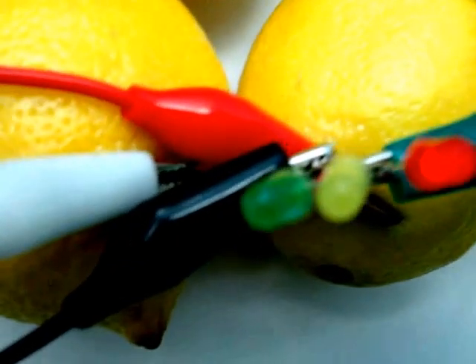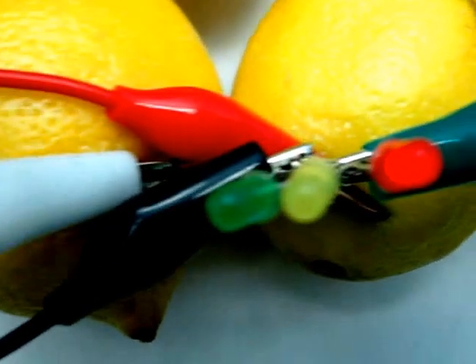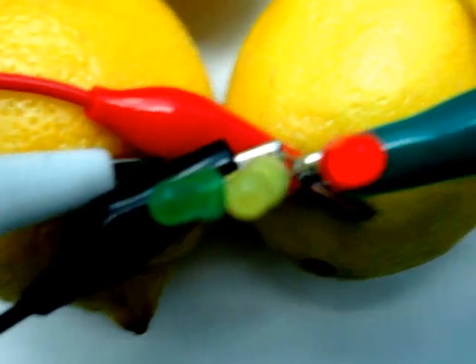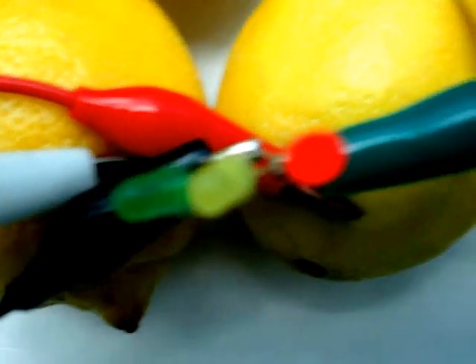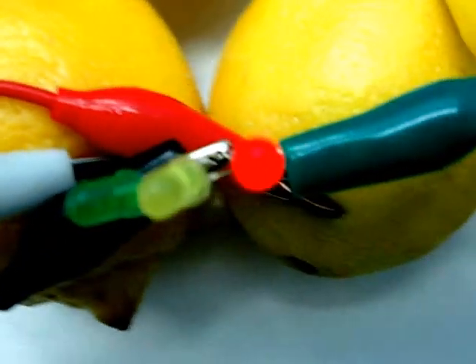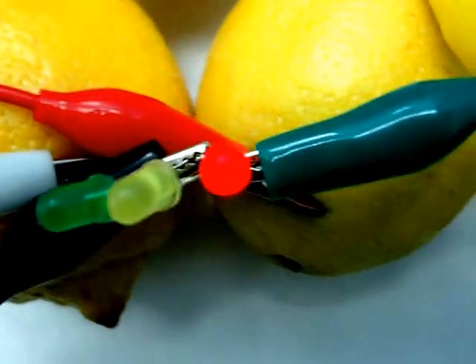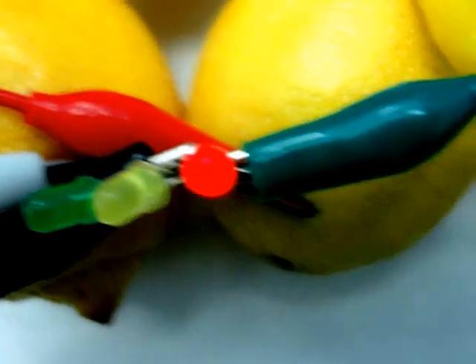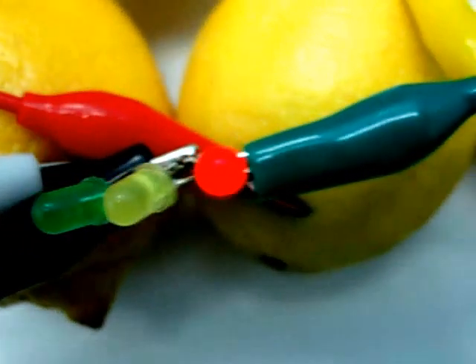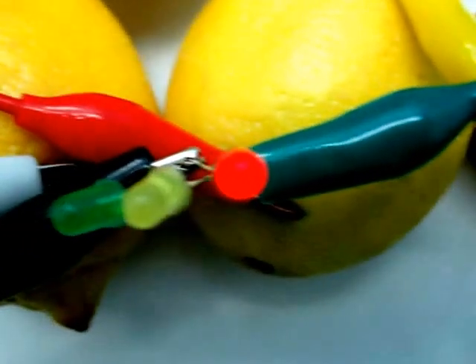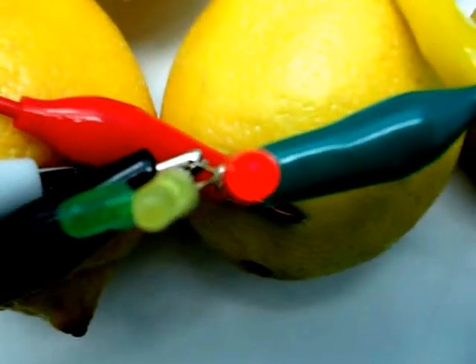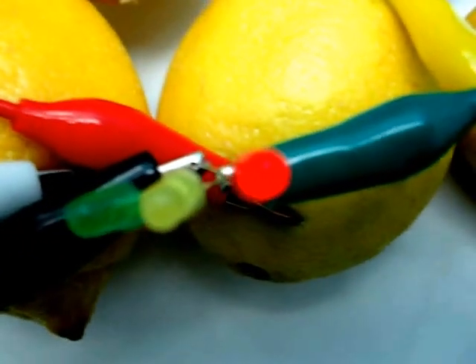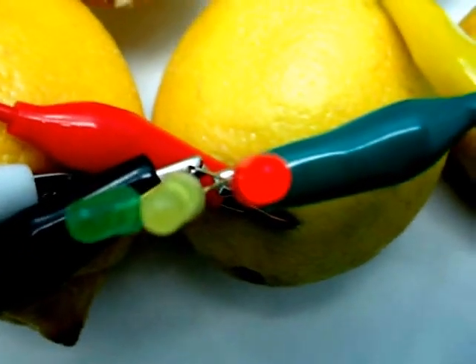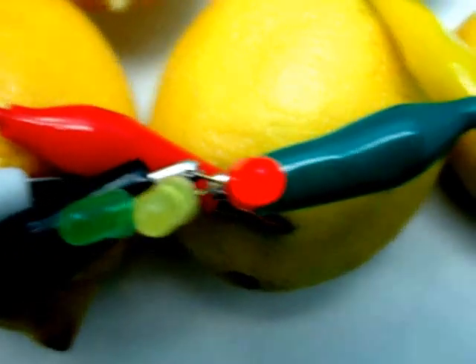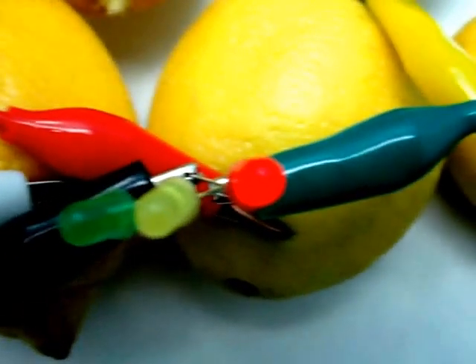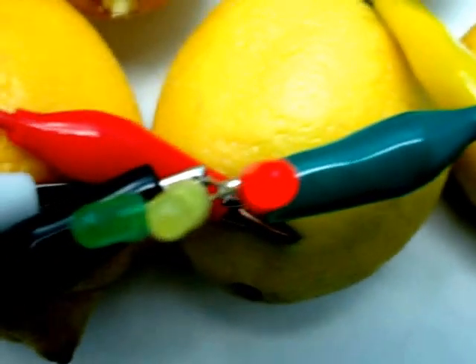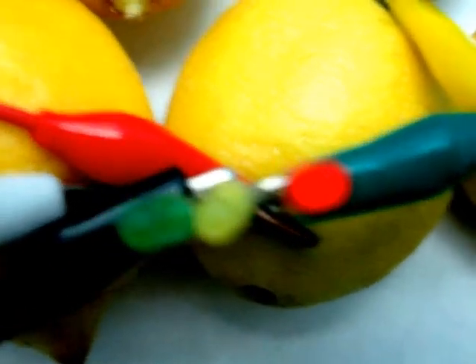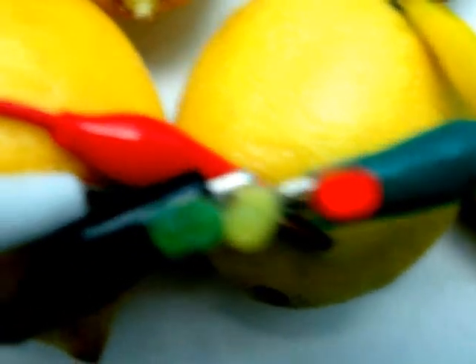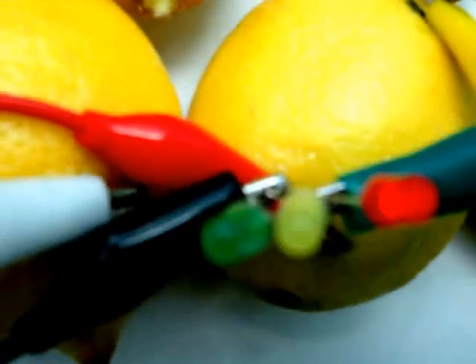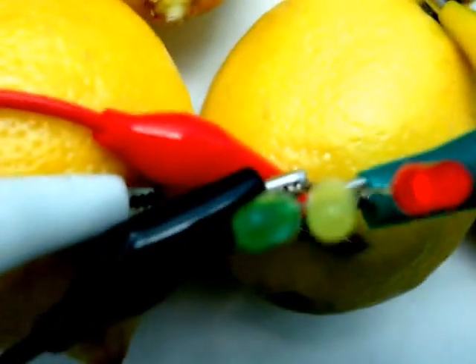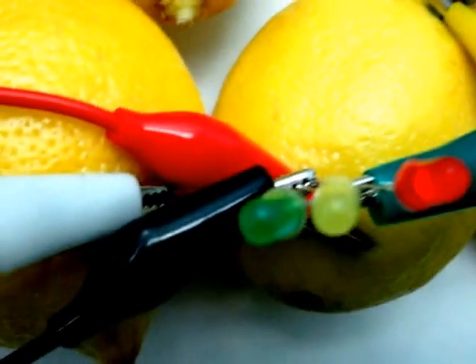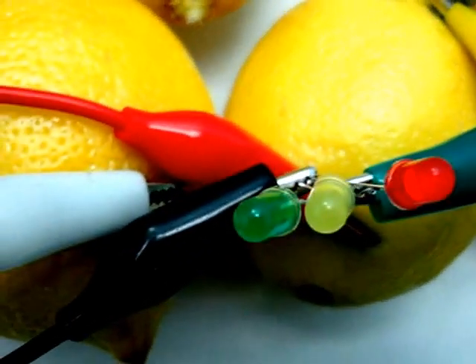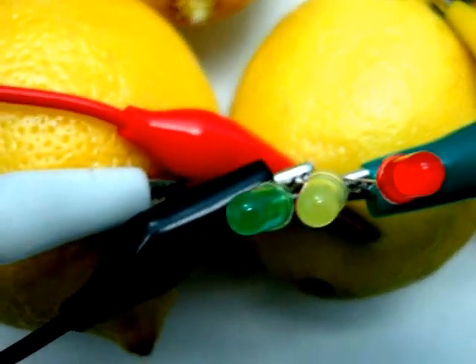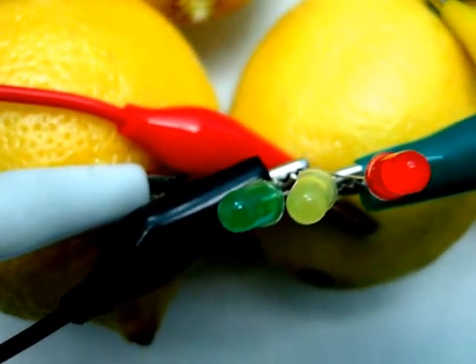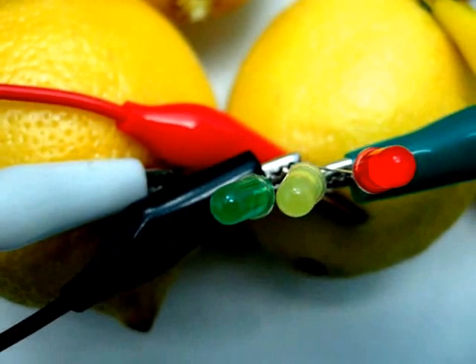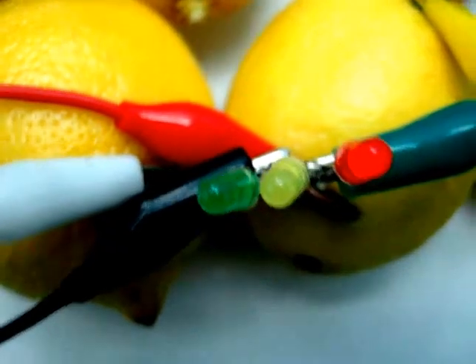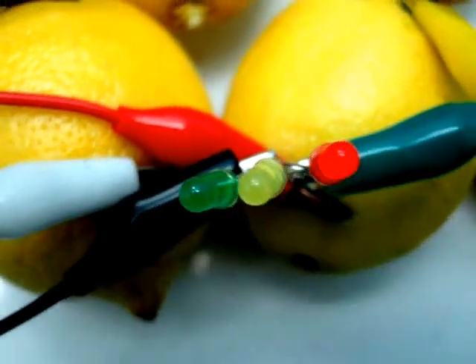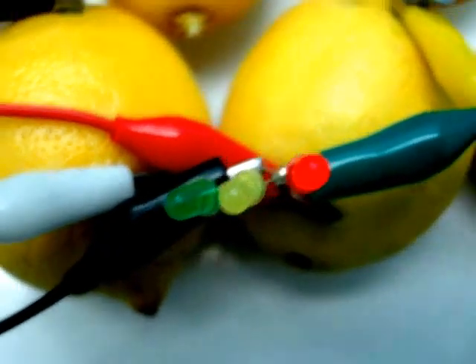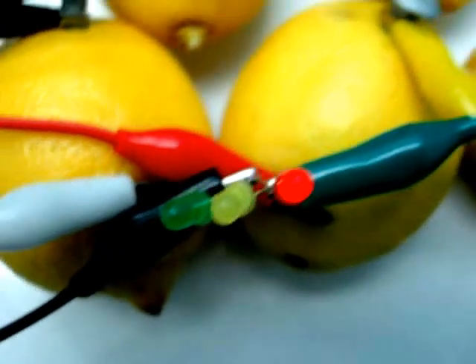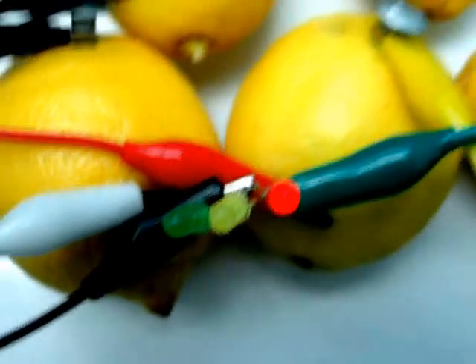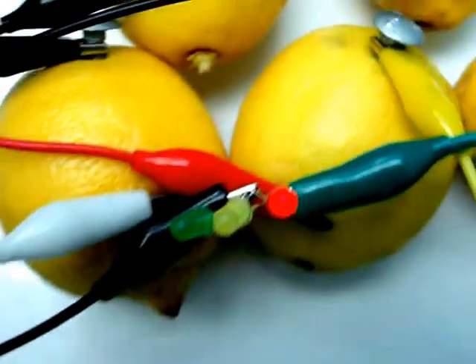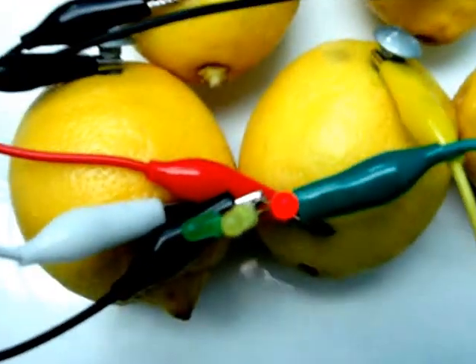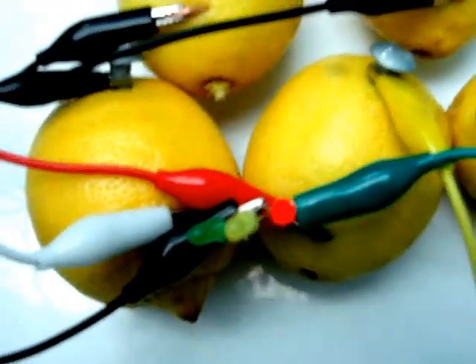And it will power the LED like I have there. It comes in red, green, and yellow like a stoplight.